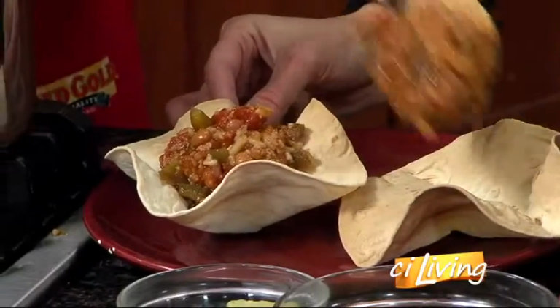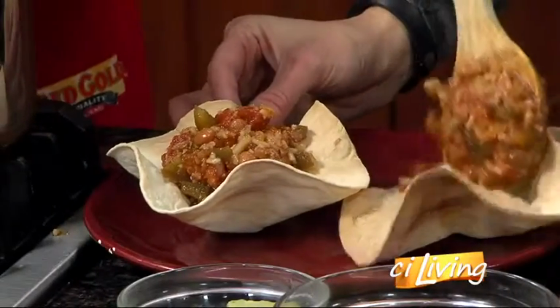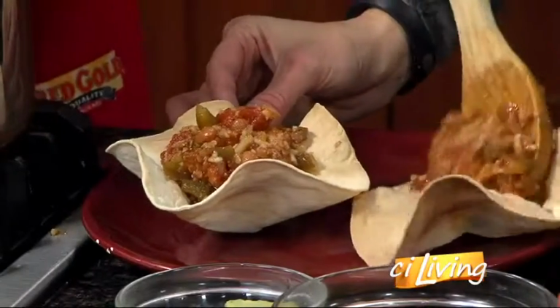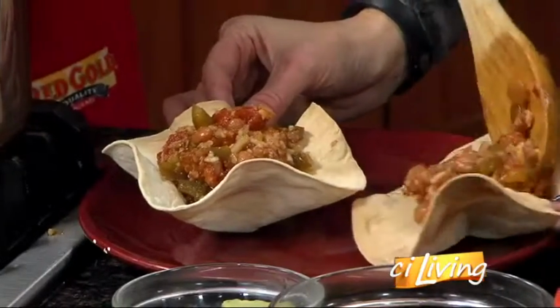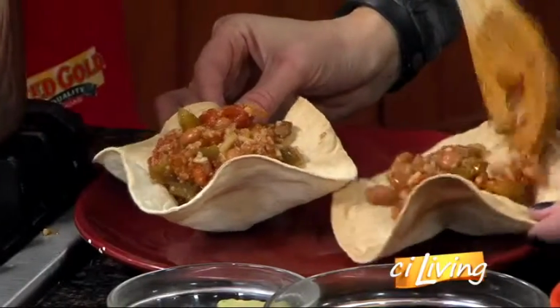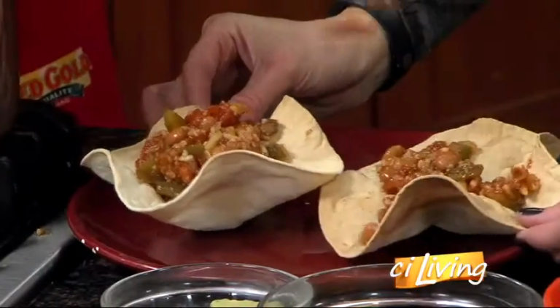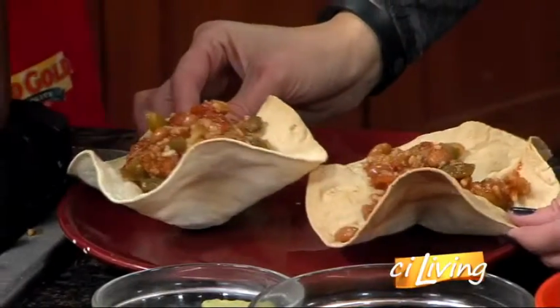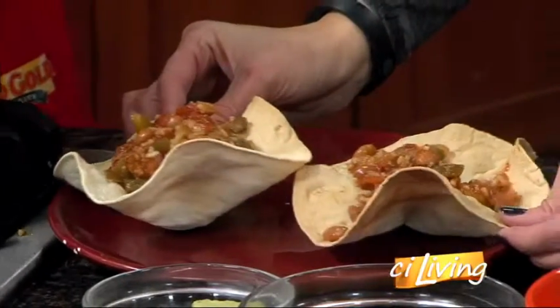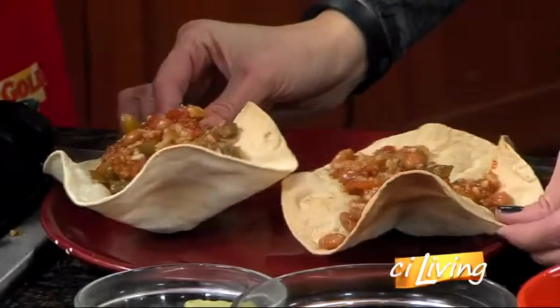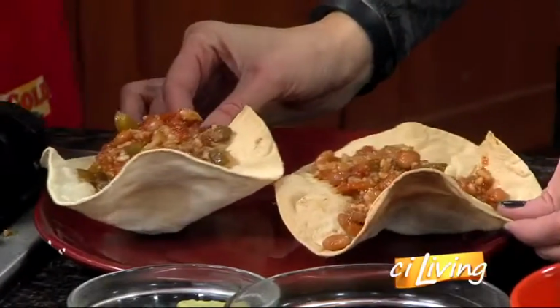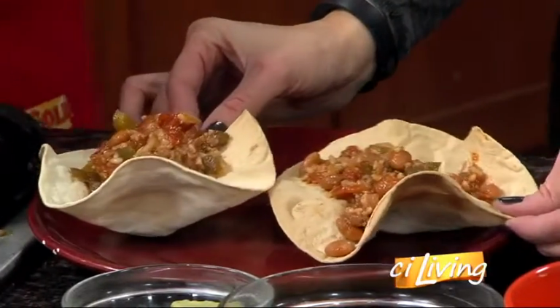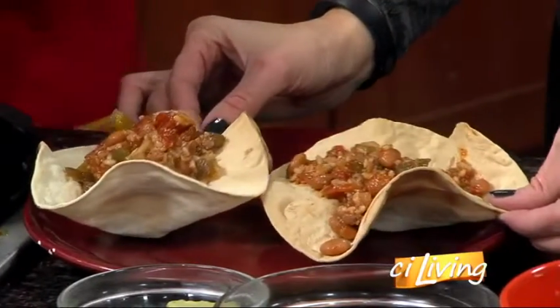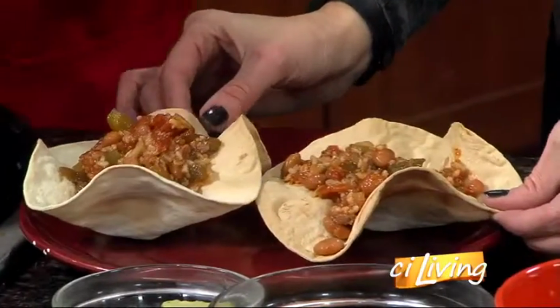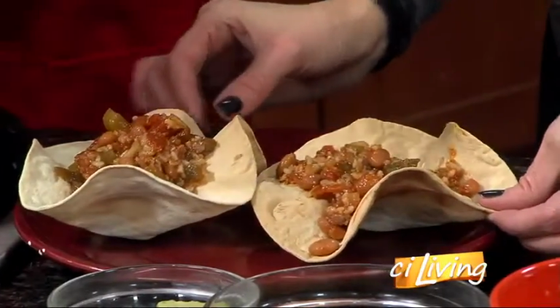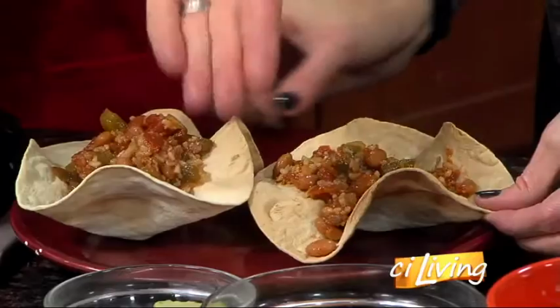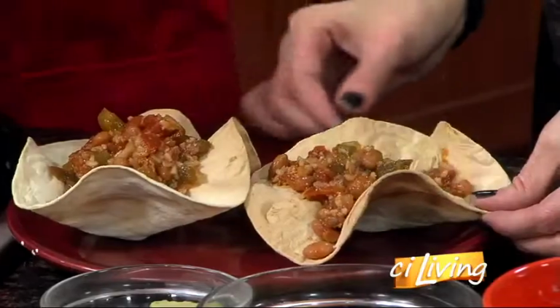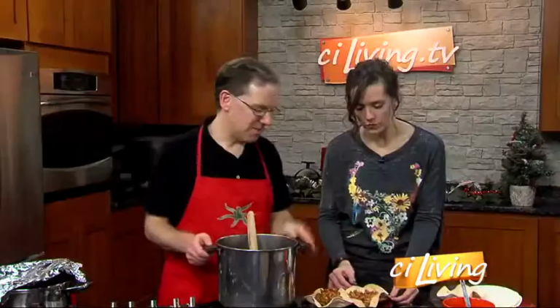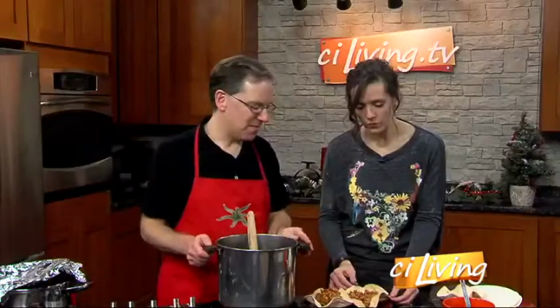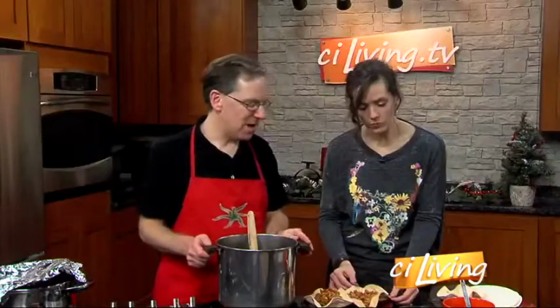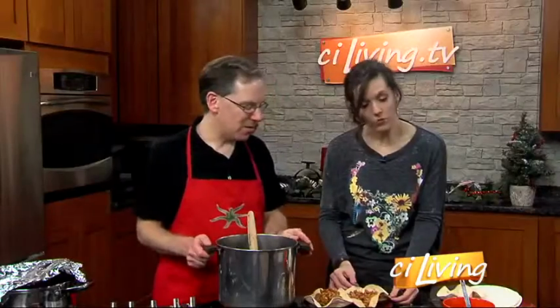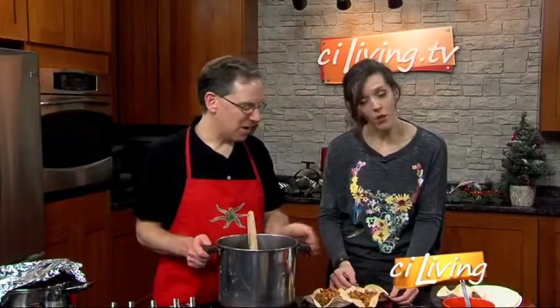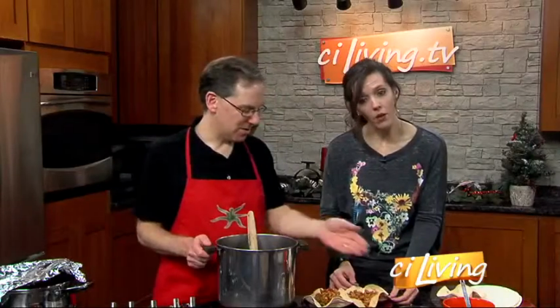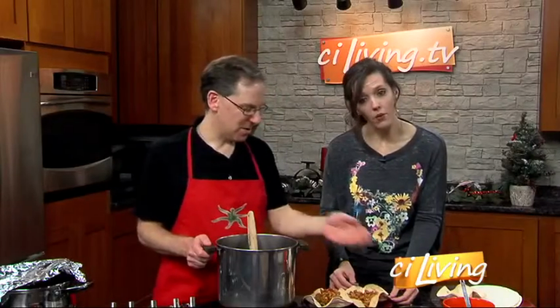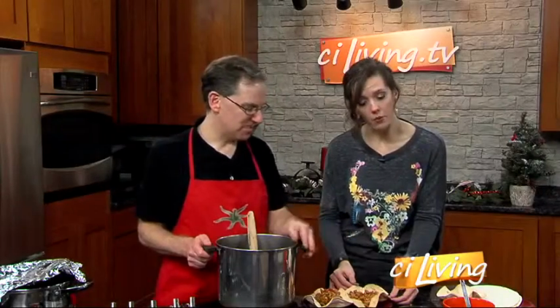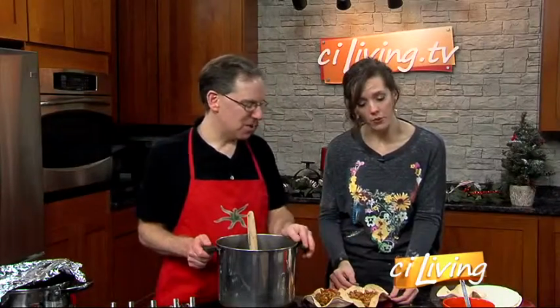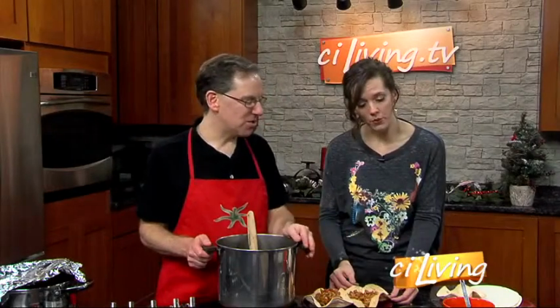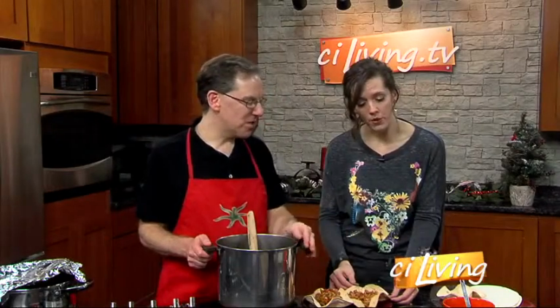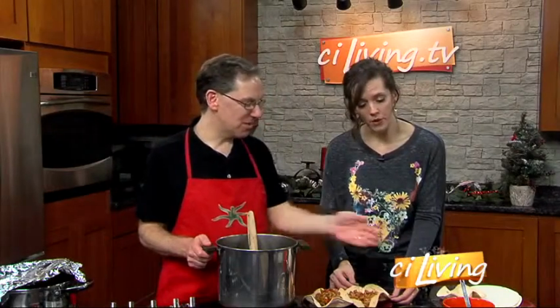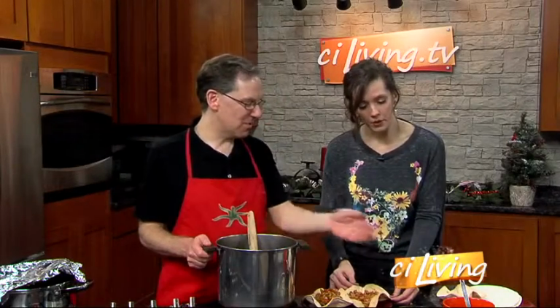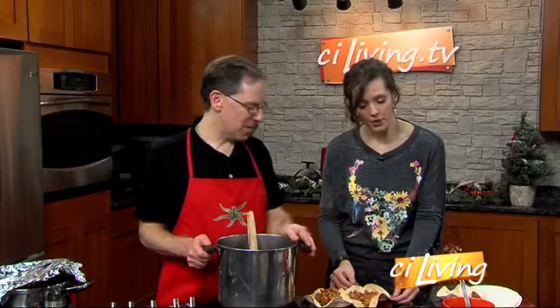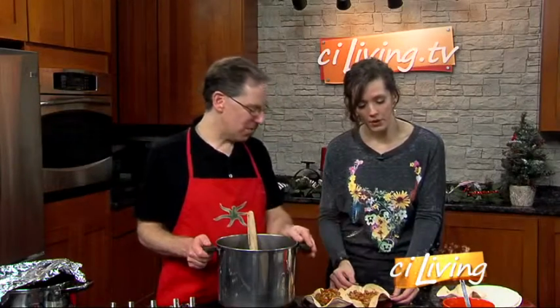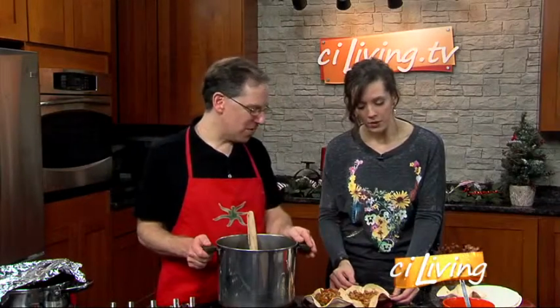Basically any of your typical kind of toppings. You can add cilantro. Here we've got some avocado, we've got cheddar cheese, and of course, sour cream.